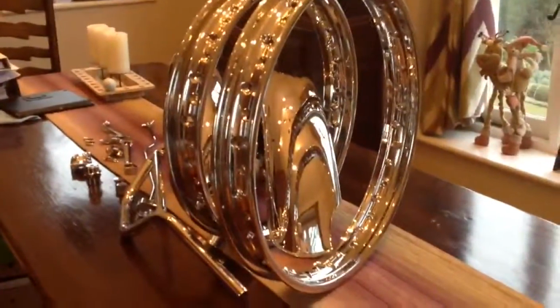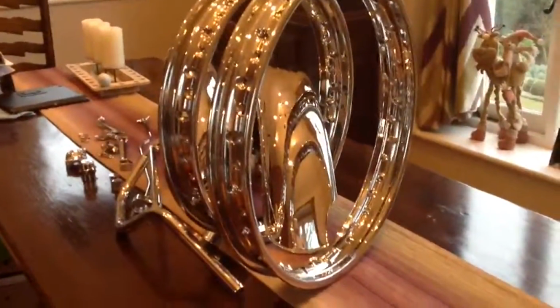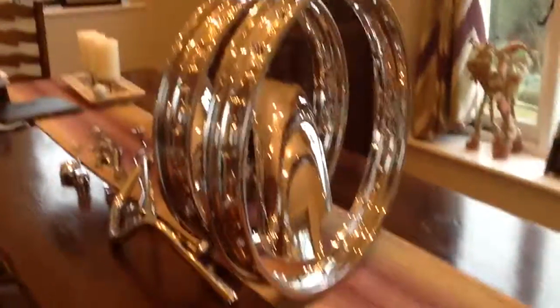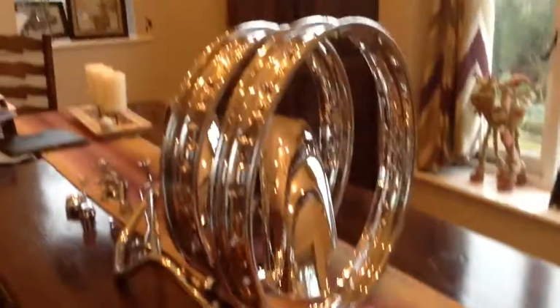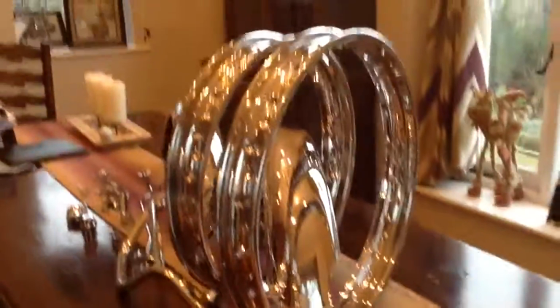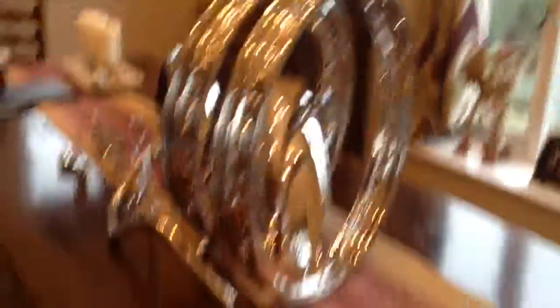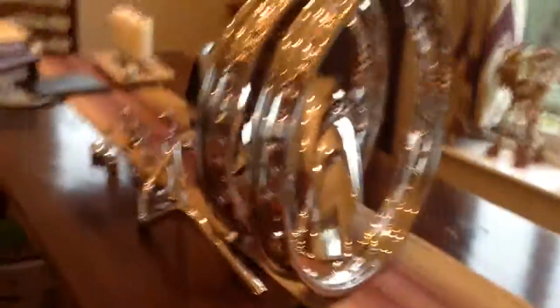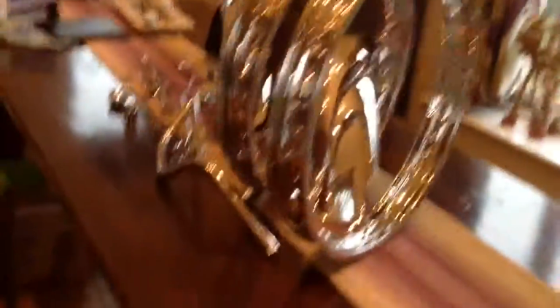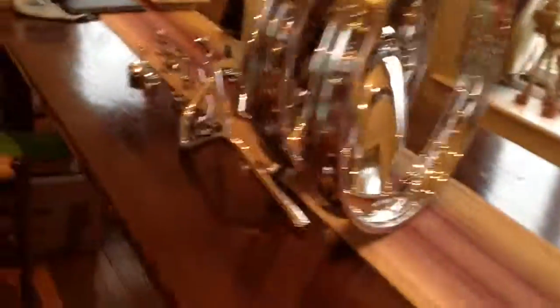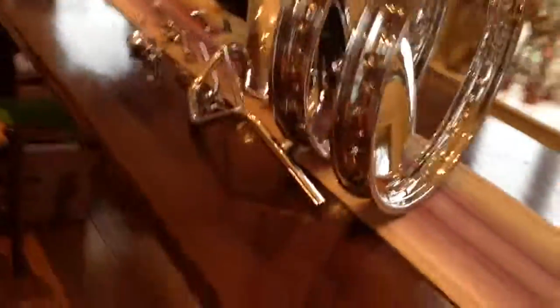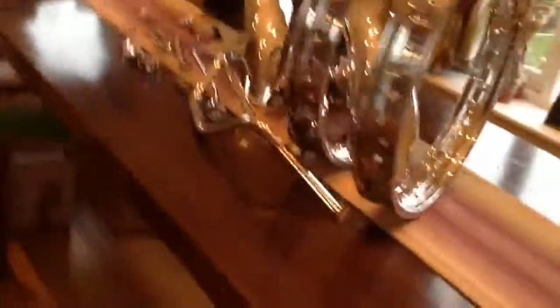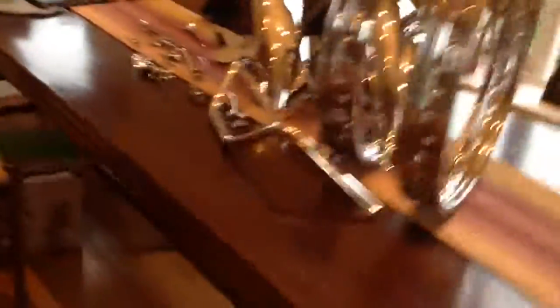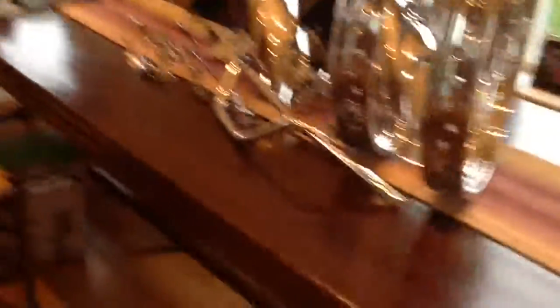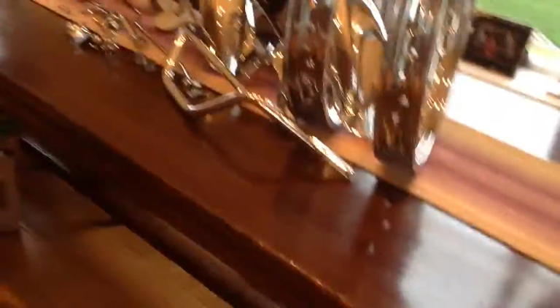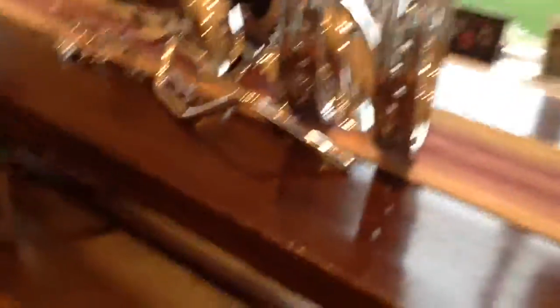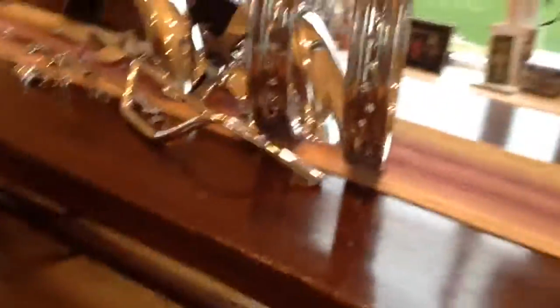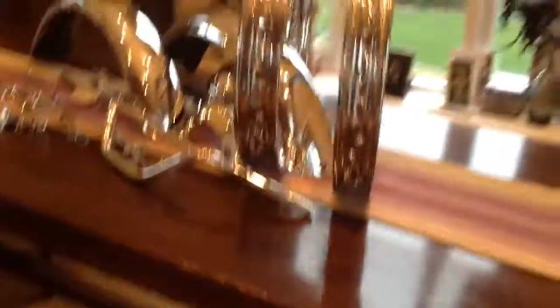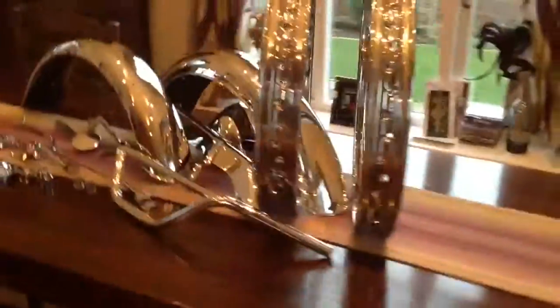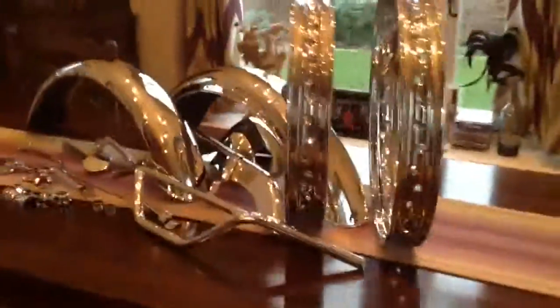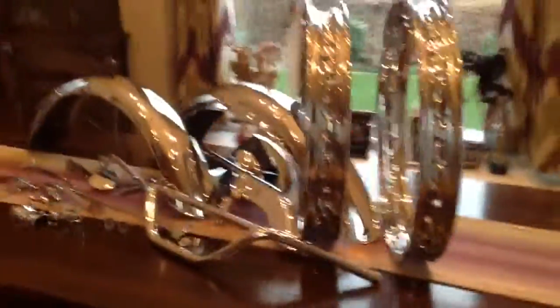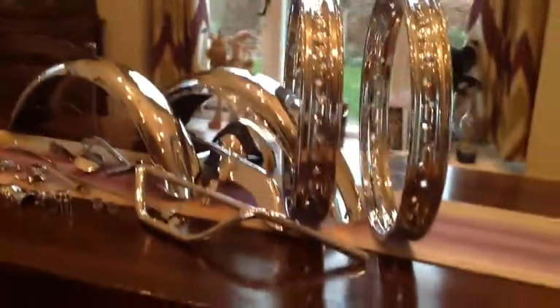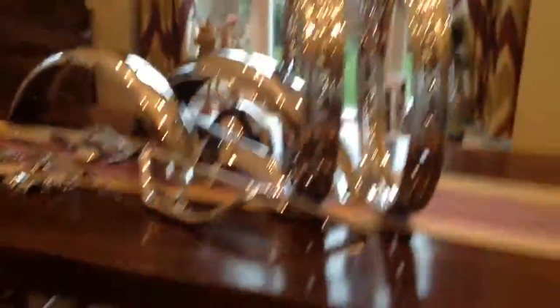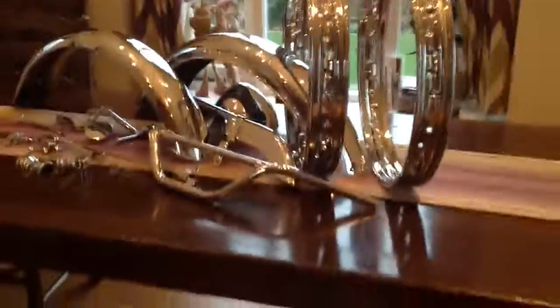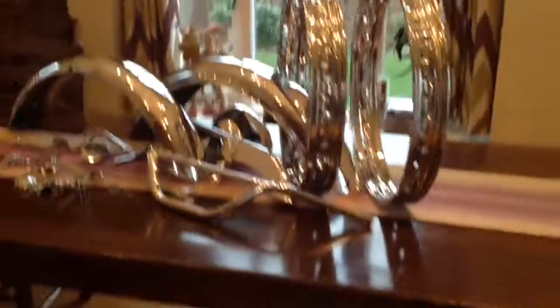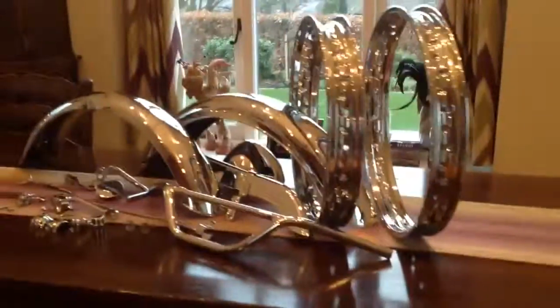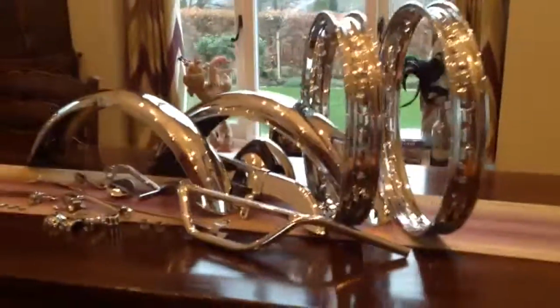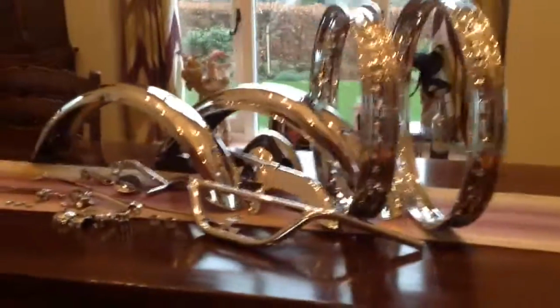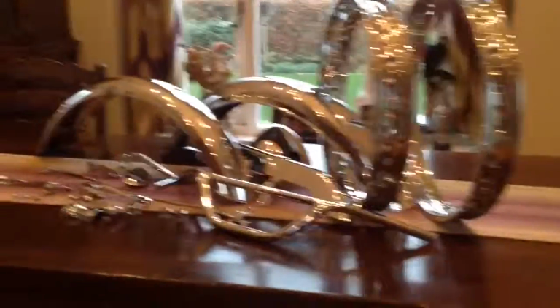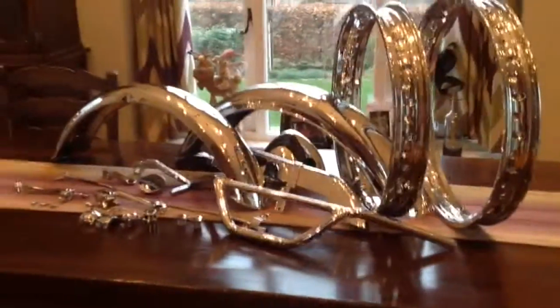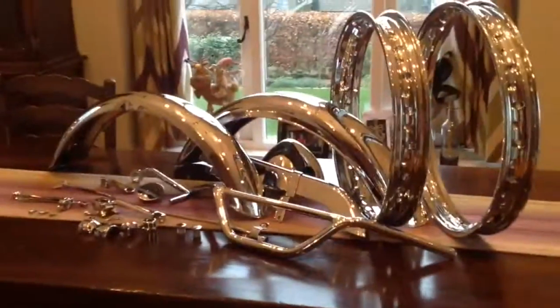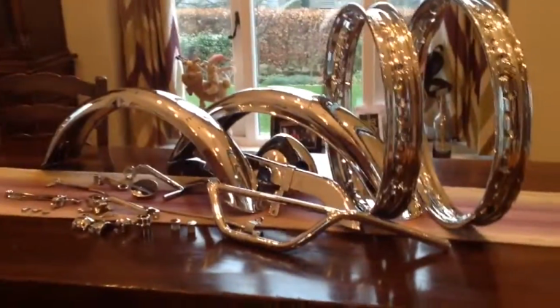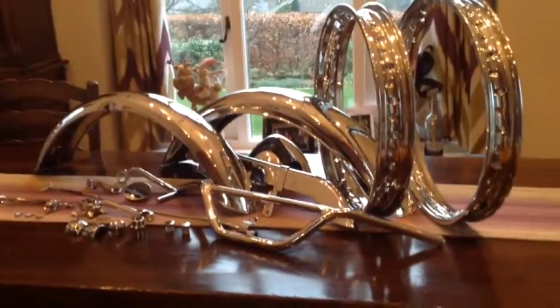So all looking good on the chrome work. Can't wait to see it all actually on the bike.